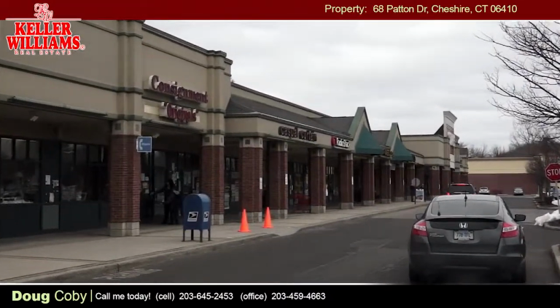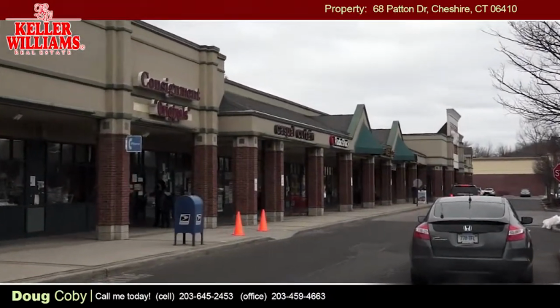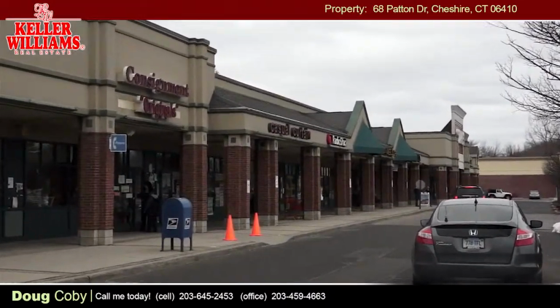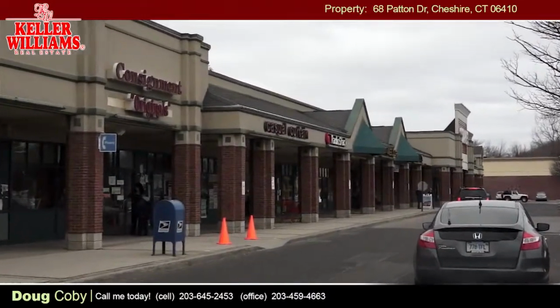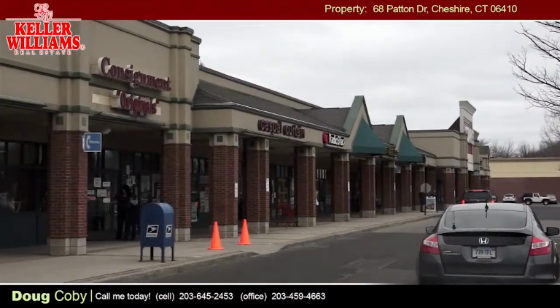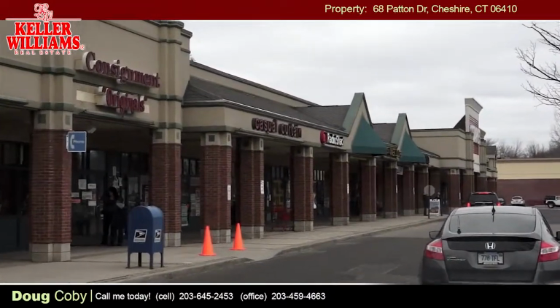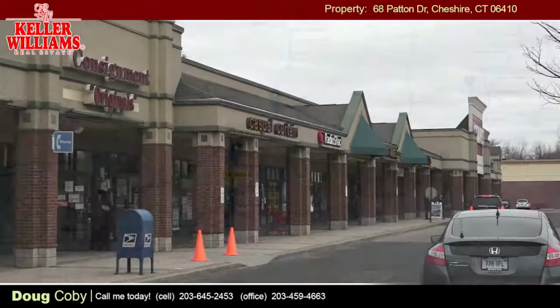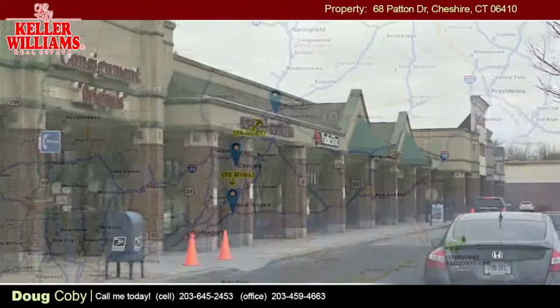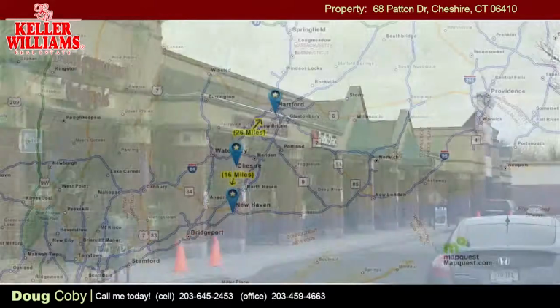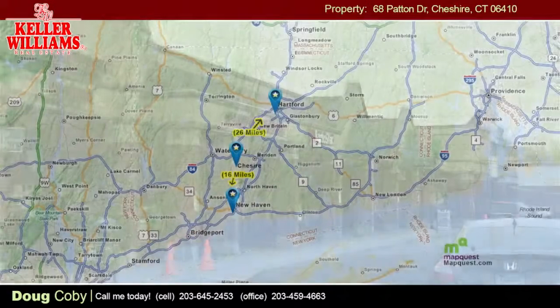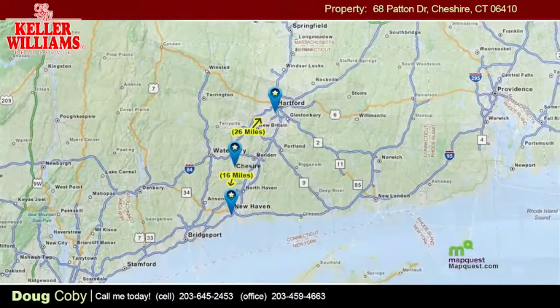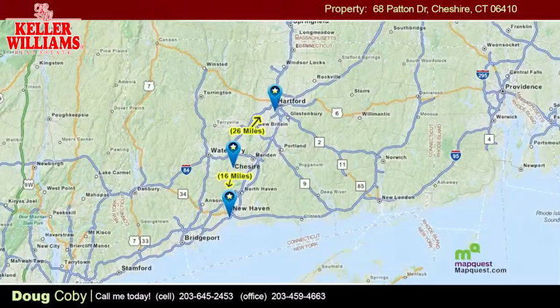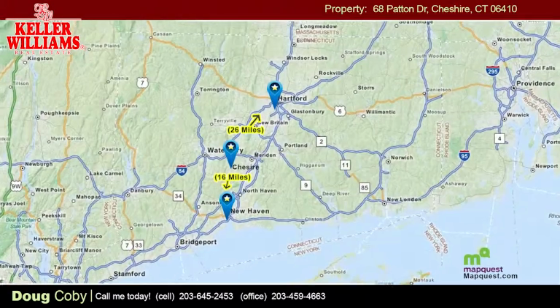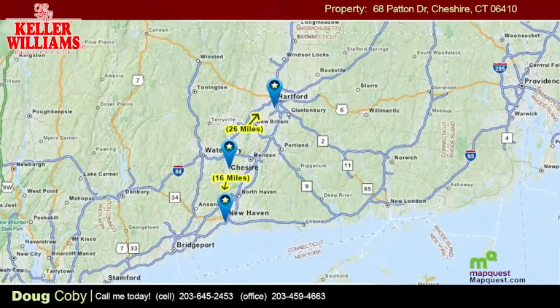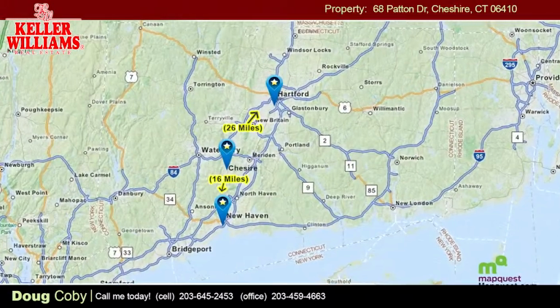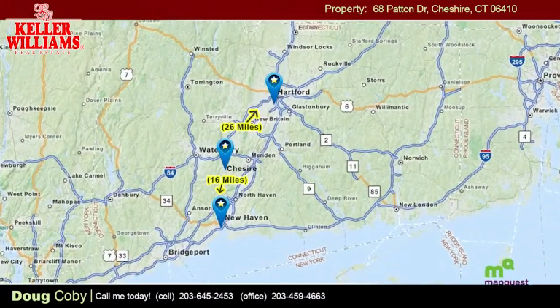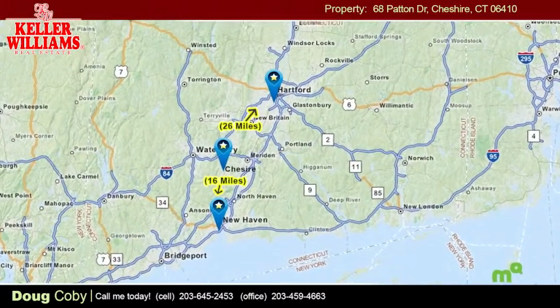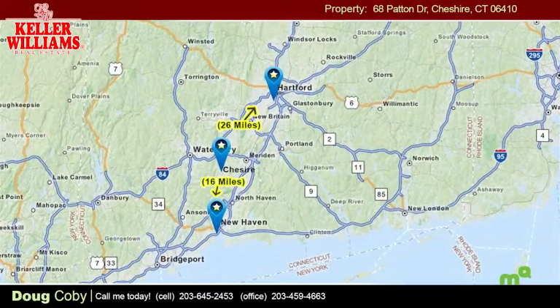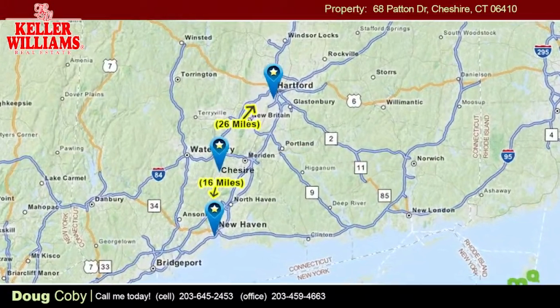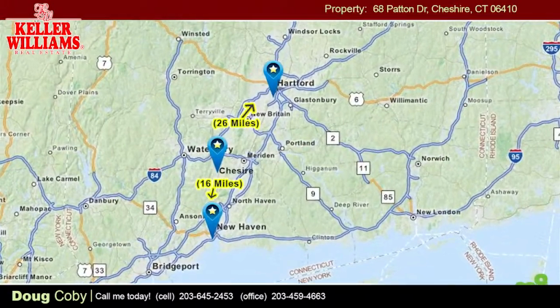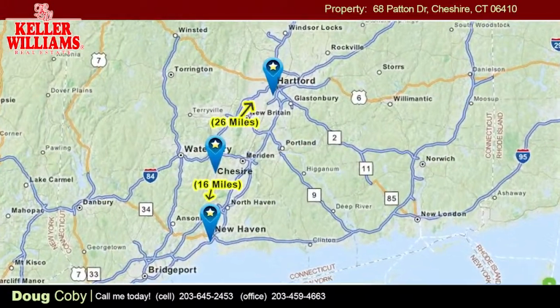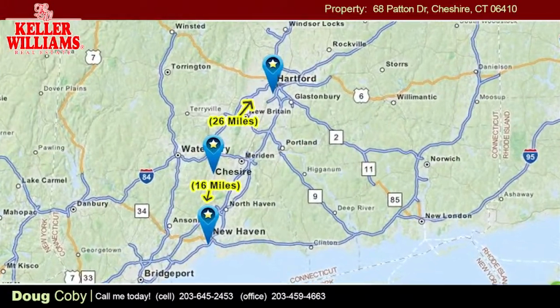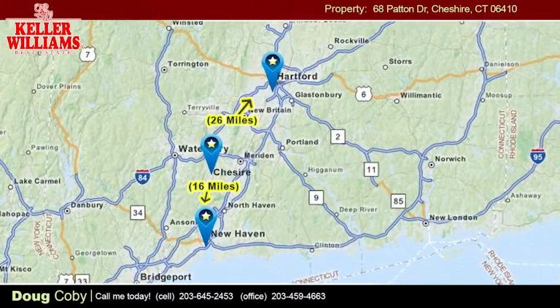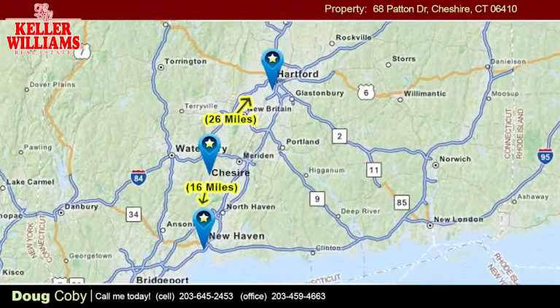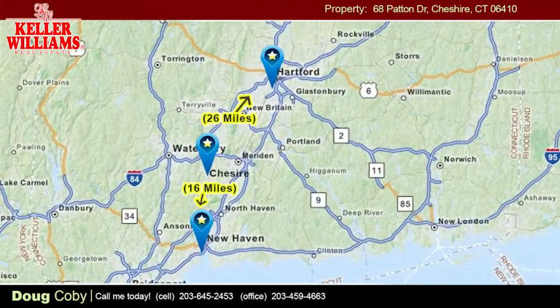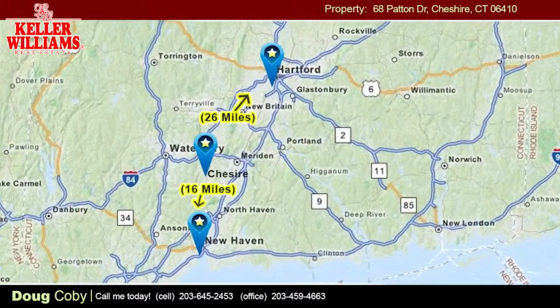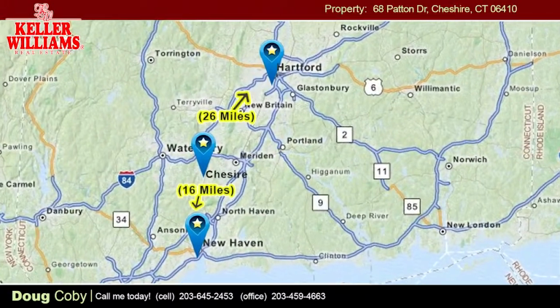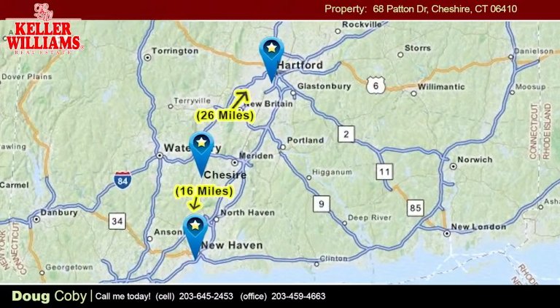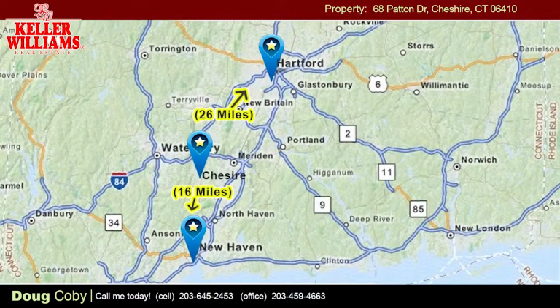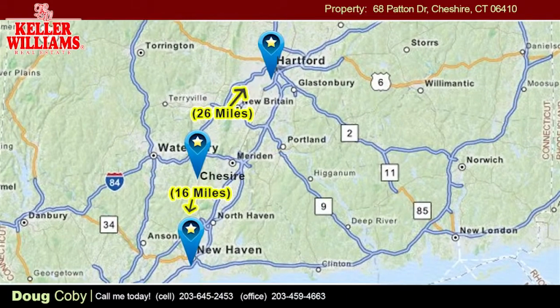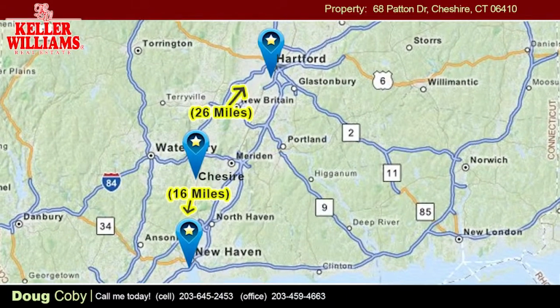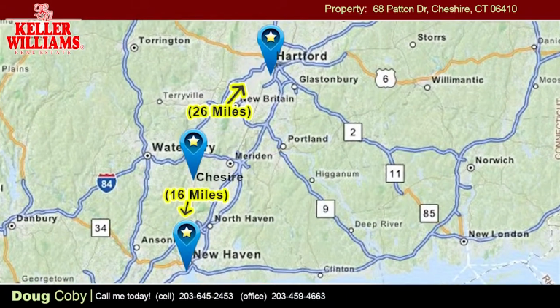Because this charming, garden-filled town is near both New Haven and Hartford, residents can commute to either city or work right in town.